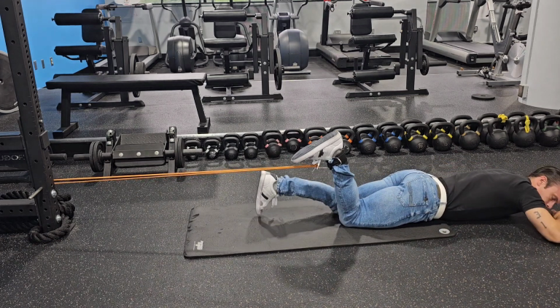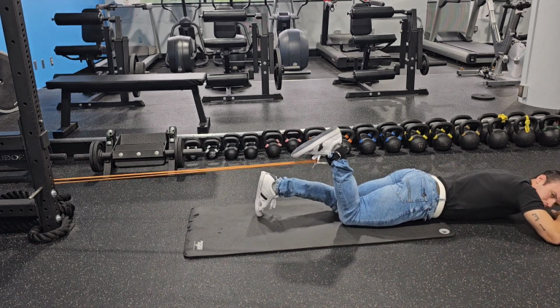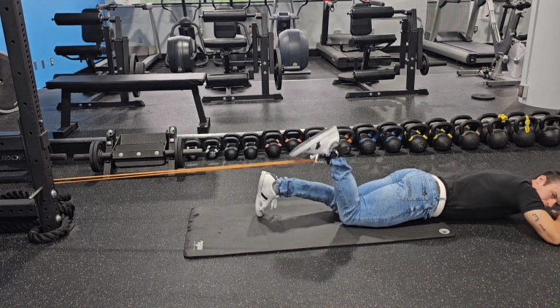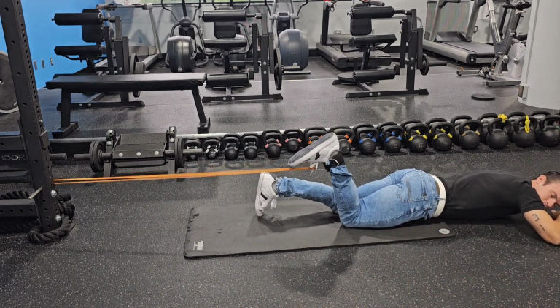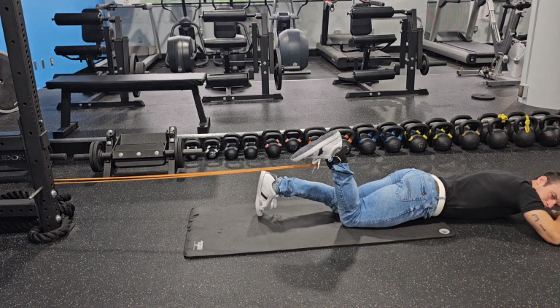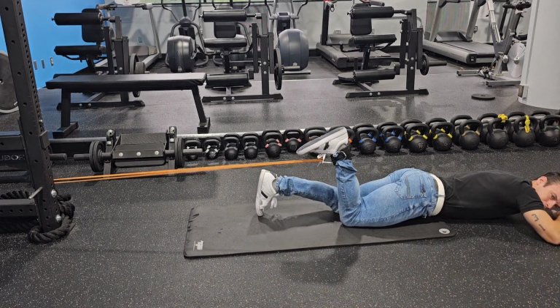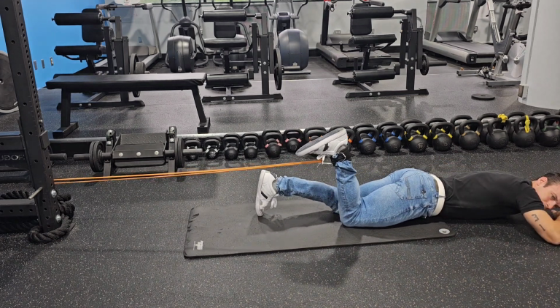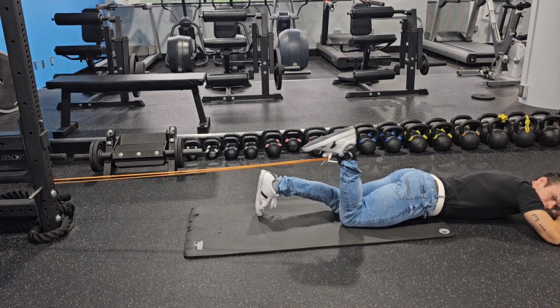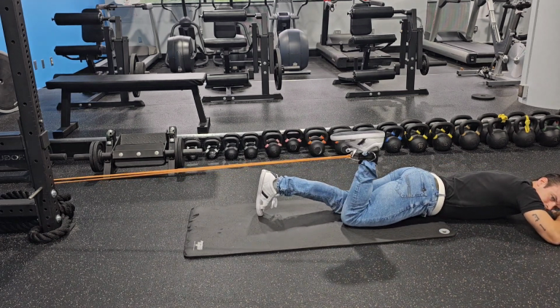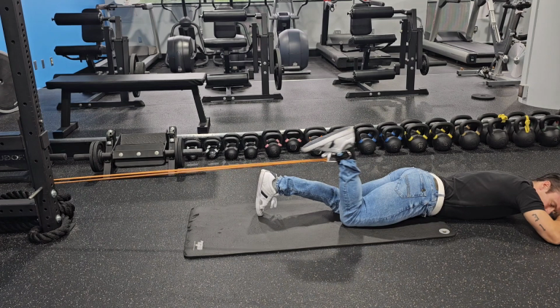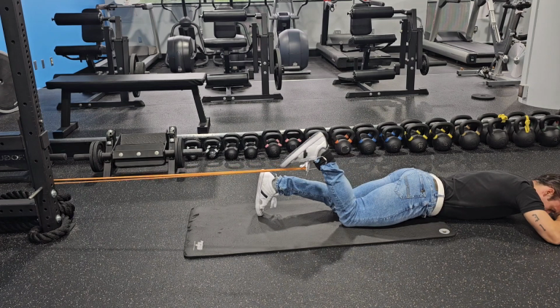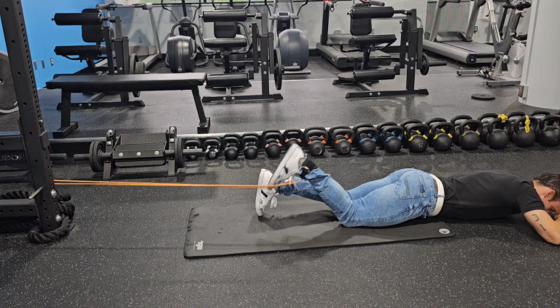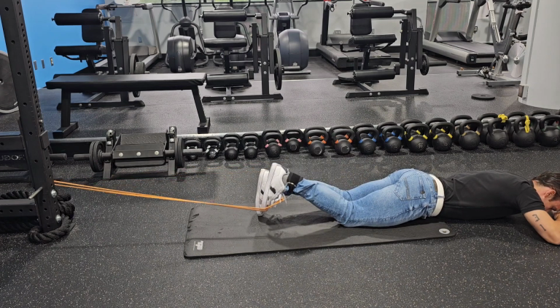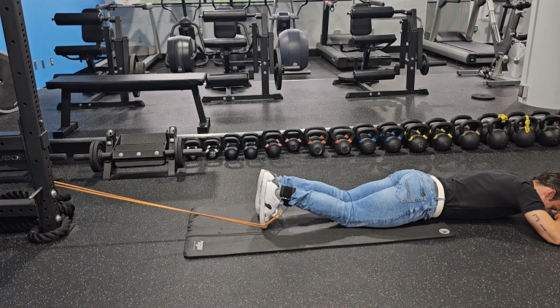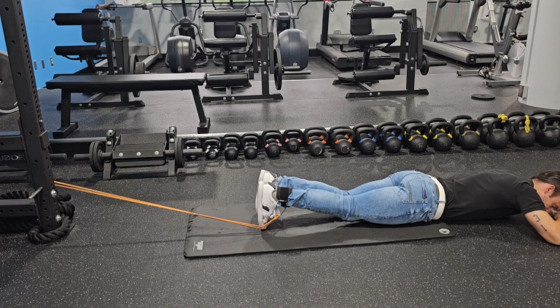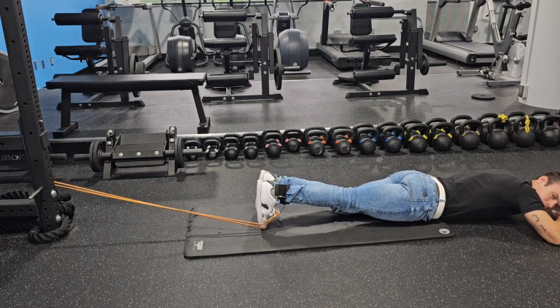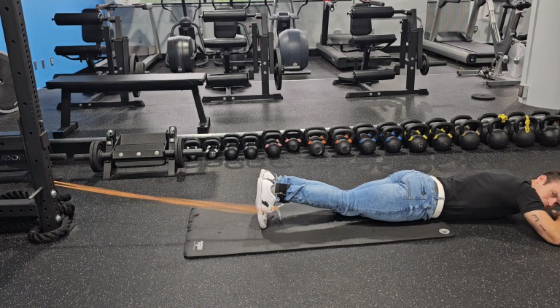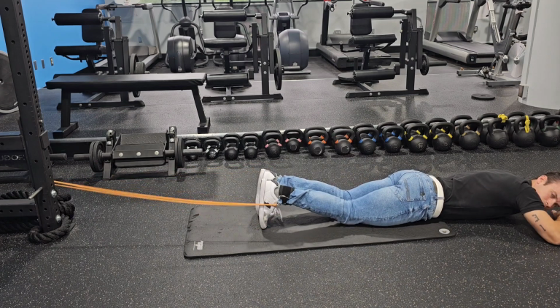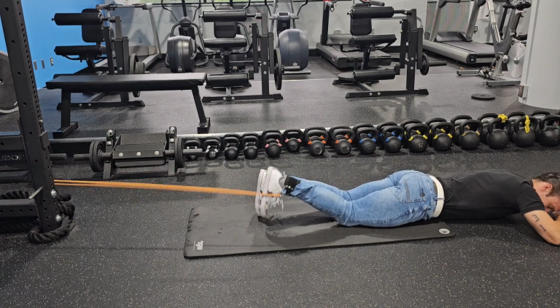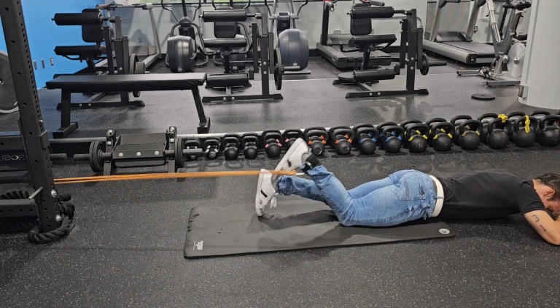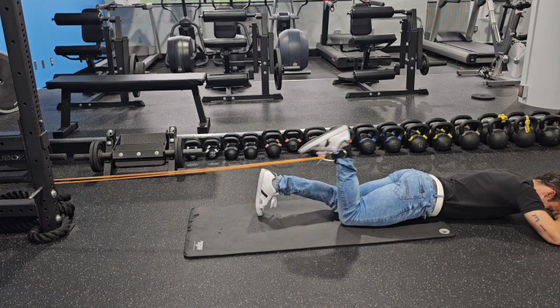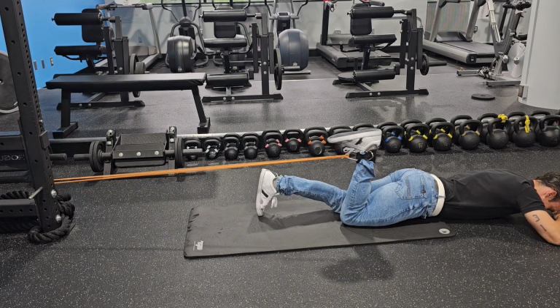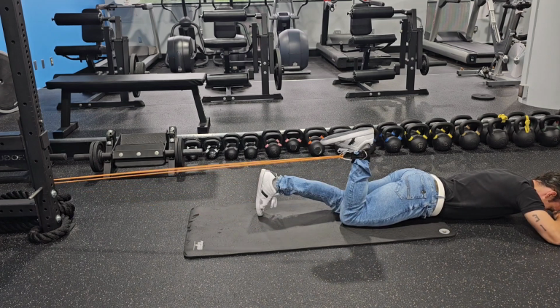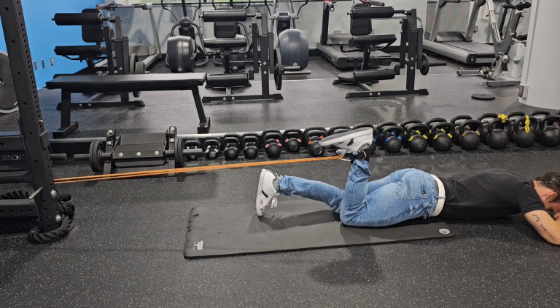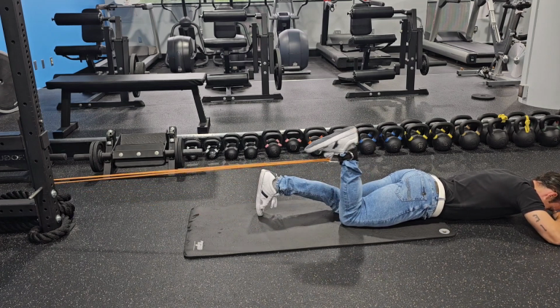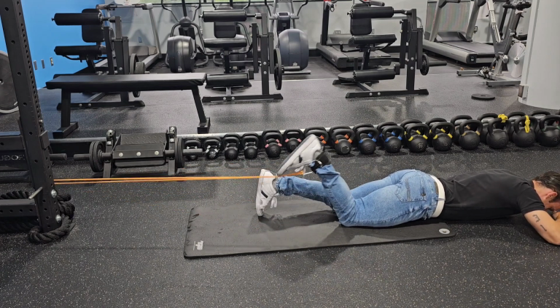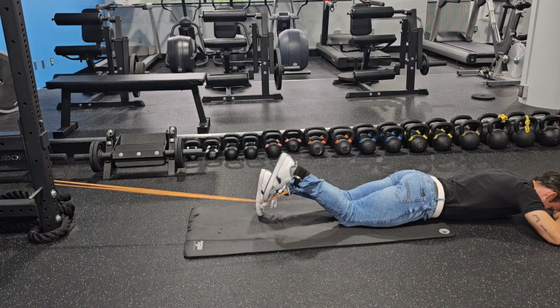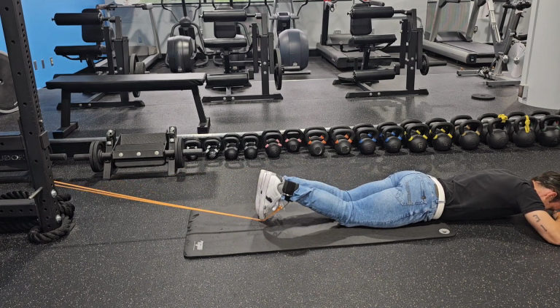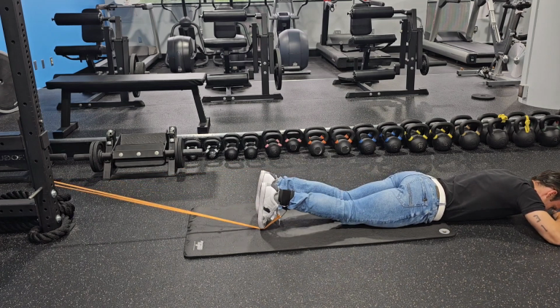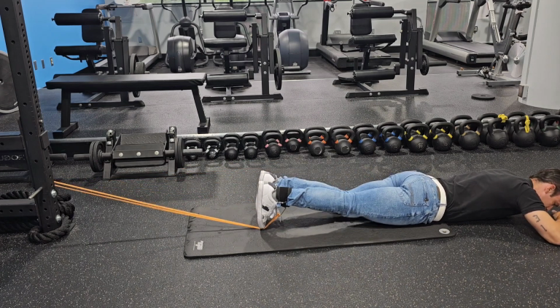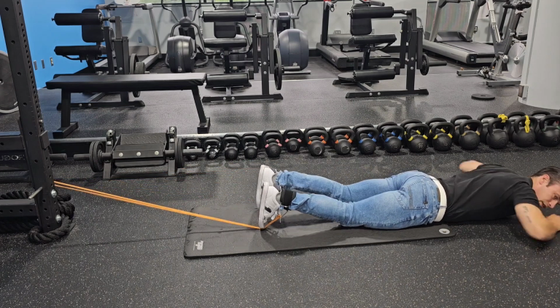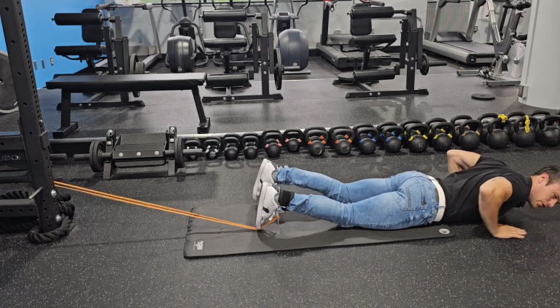Grab a friend if you need. Have them make sure that your ankle is staying neutral. That is it. Enjoy!